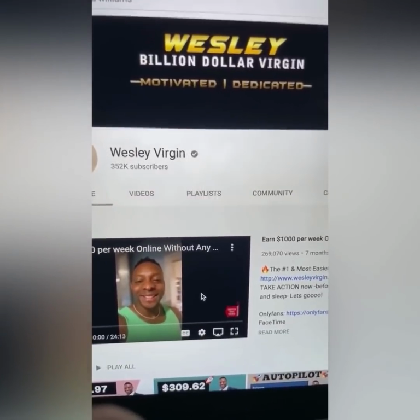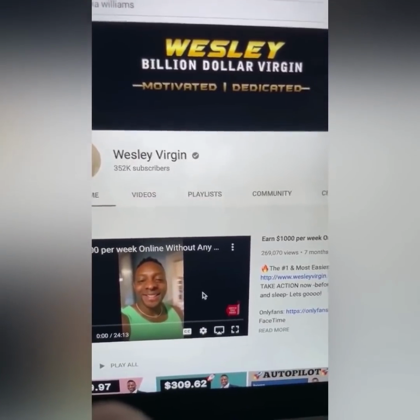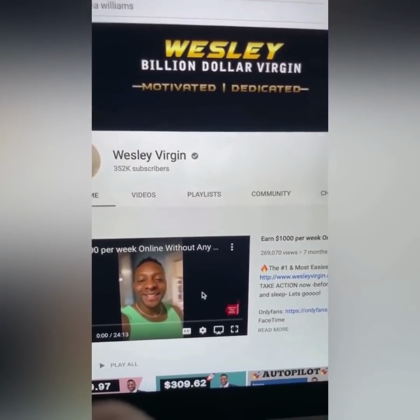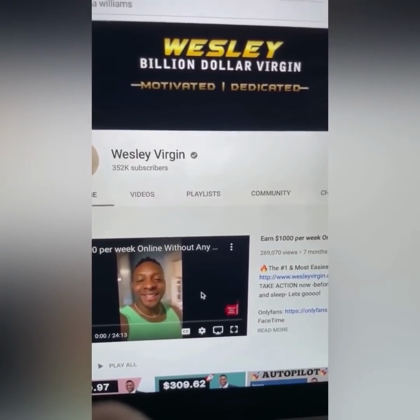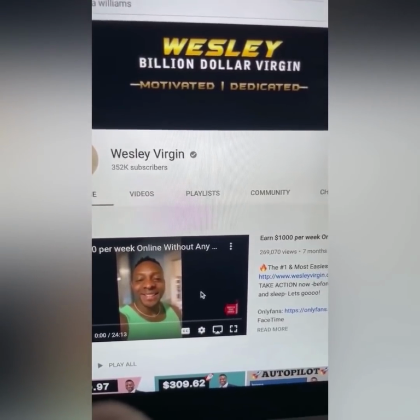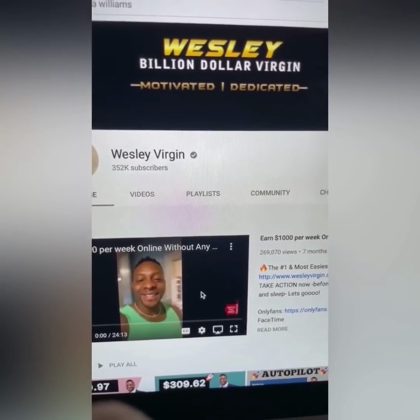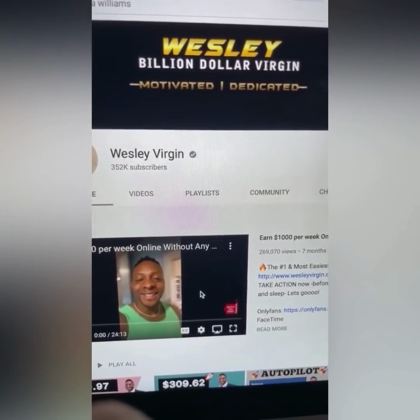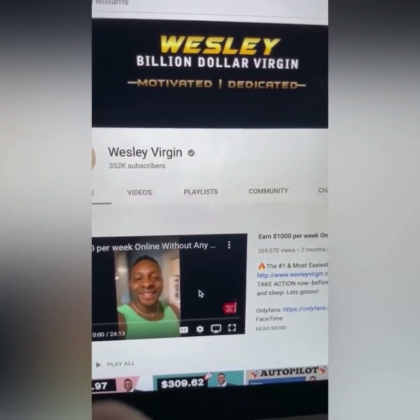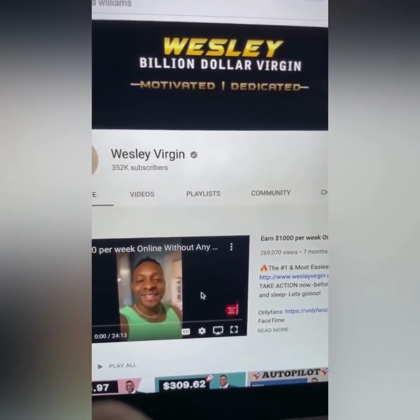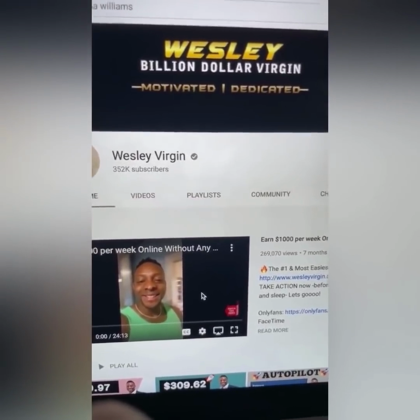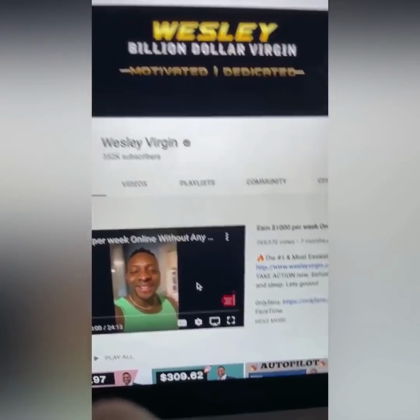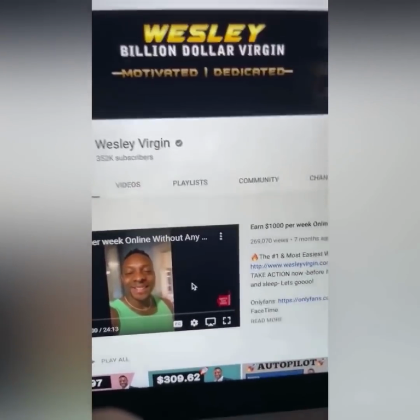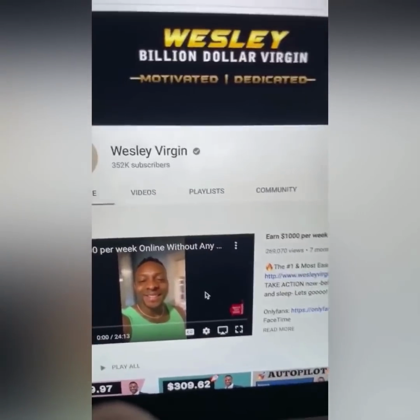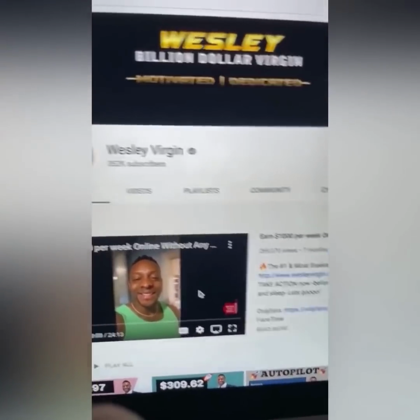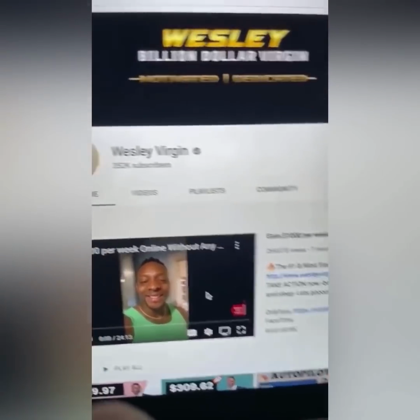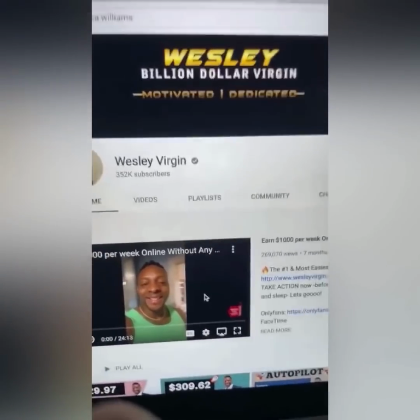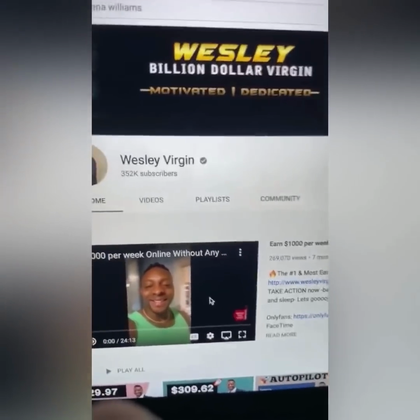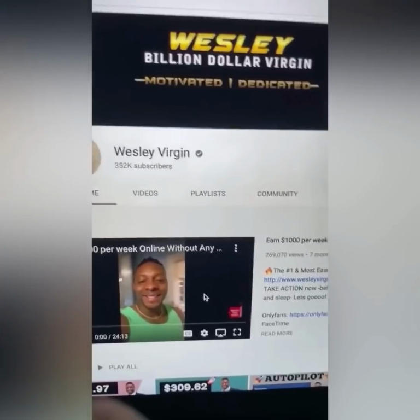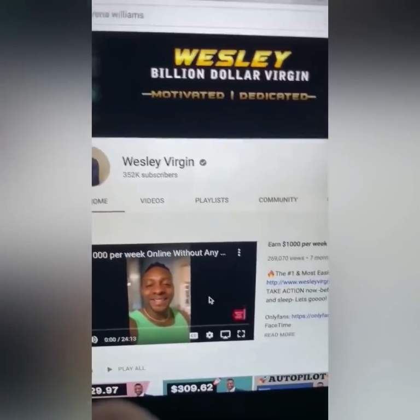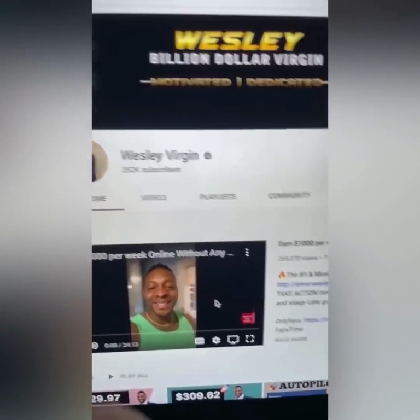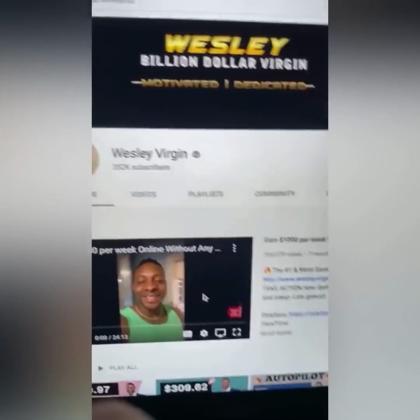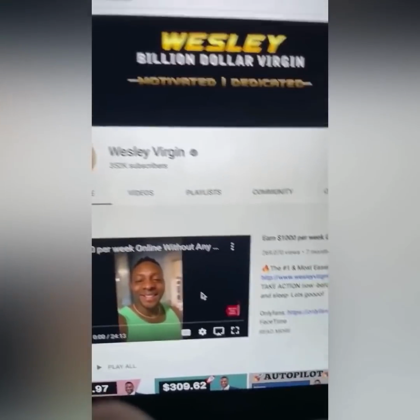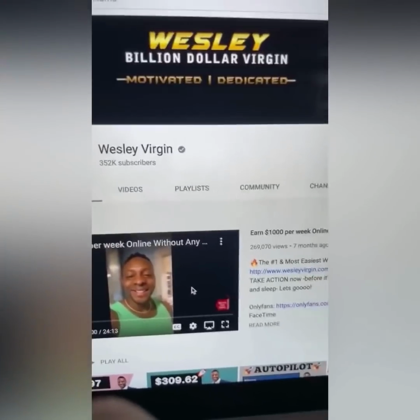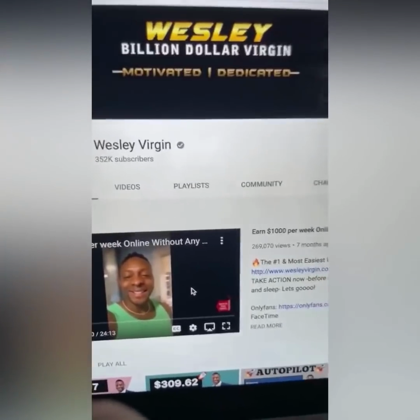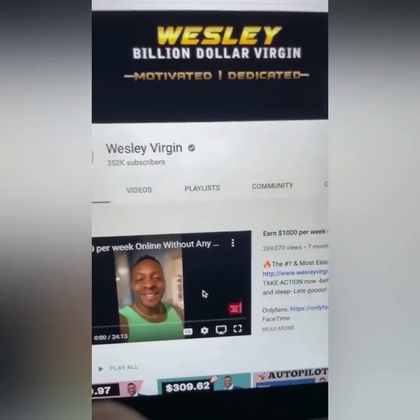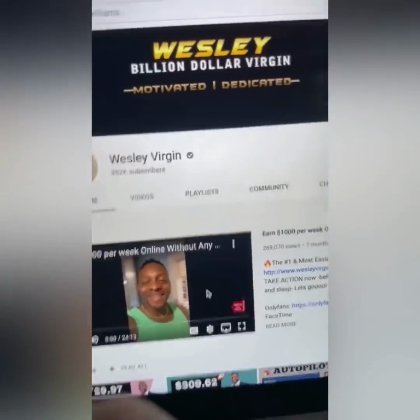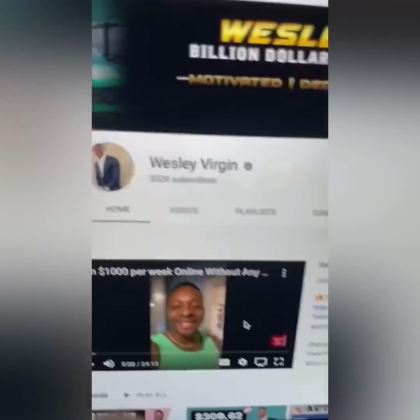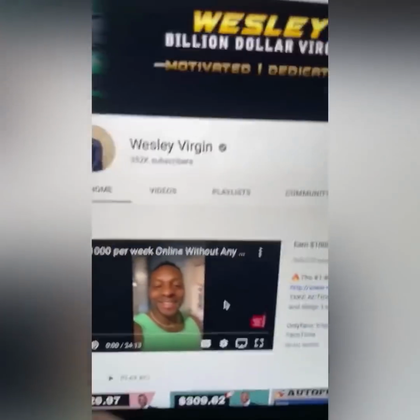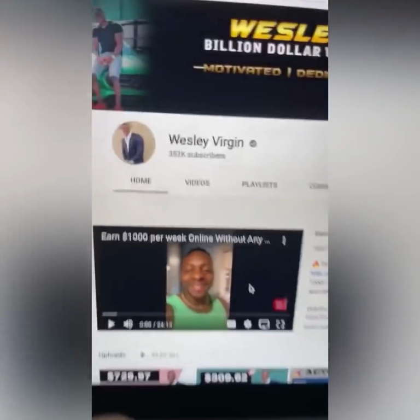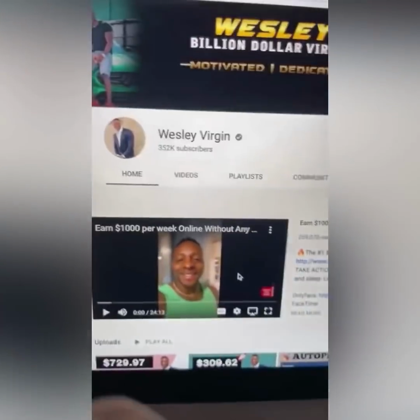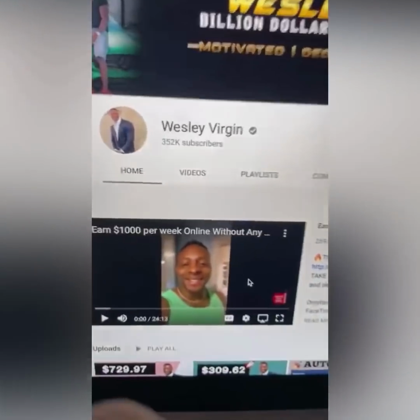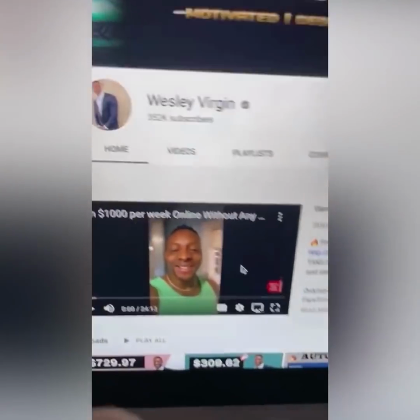I love you guys so much. This is Wesley, Billion Dollar Virgin. Let's go!